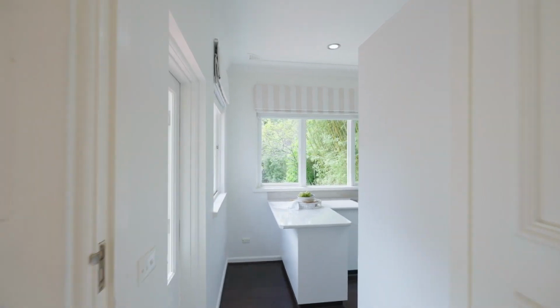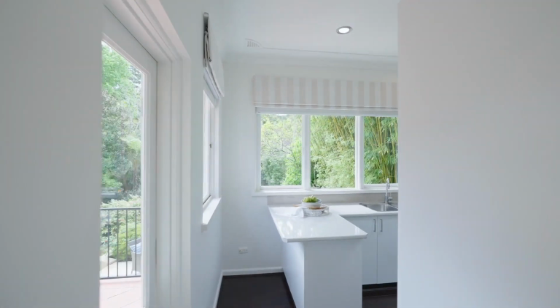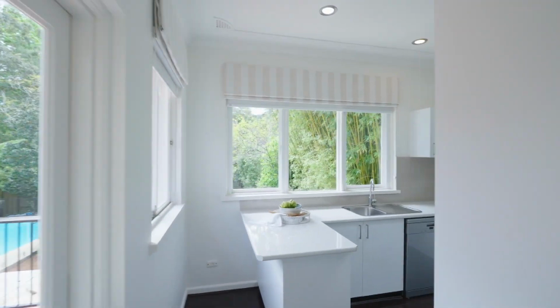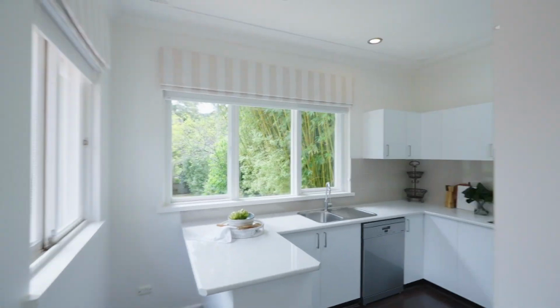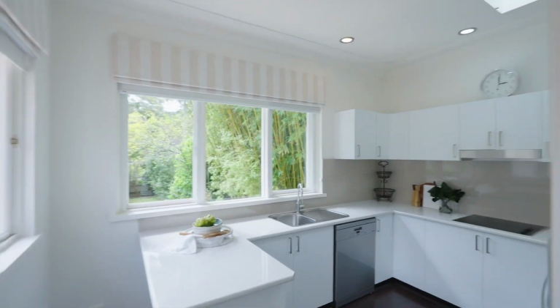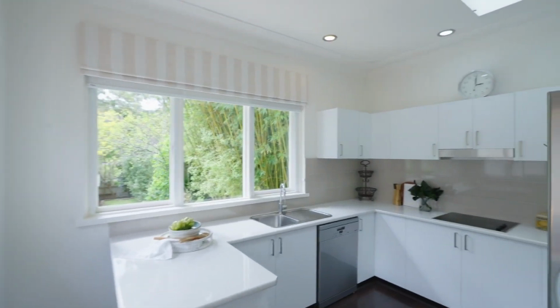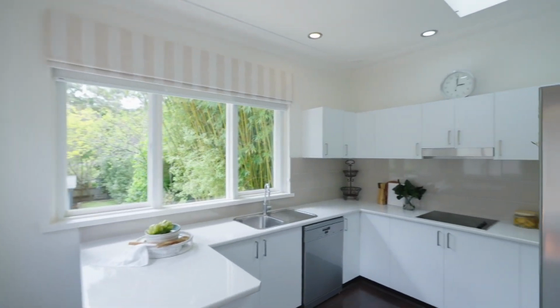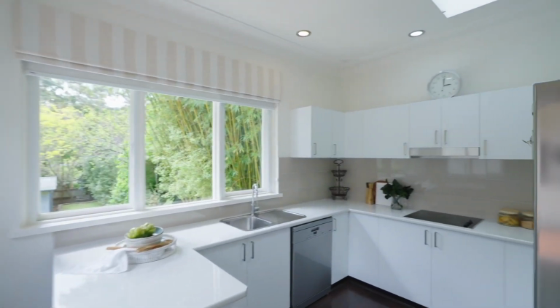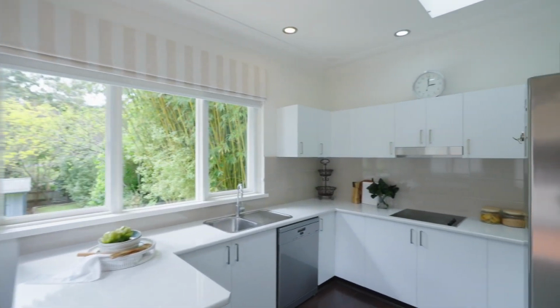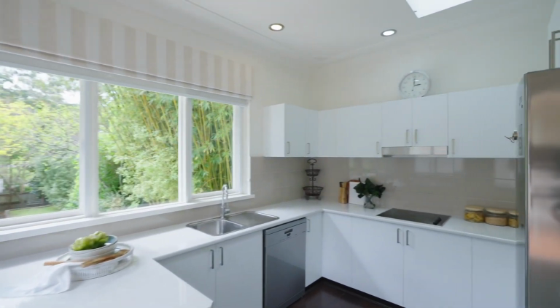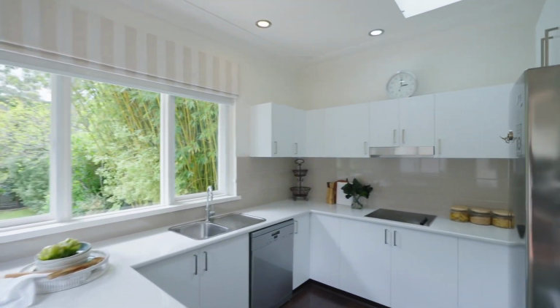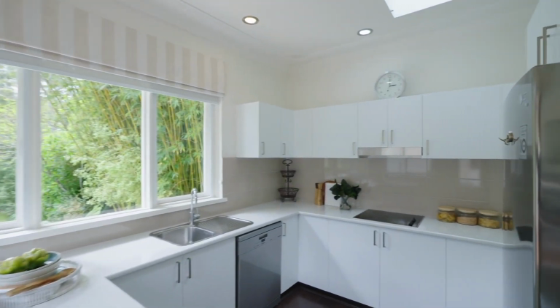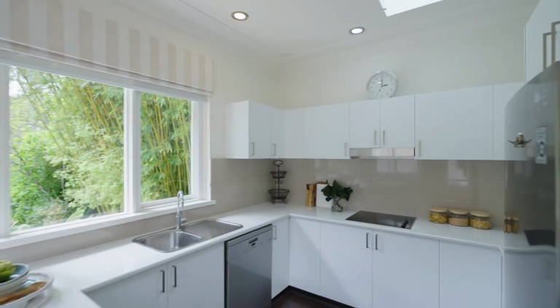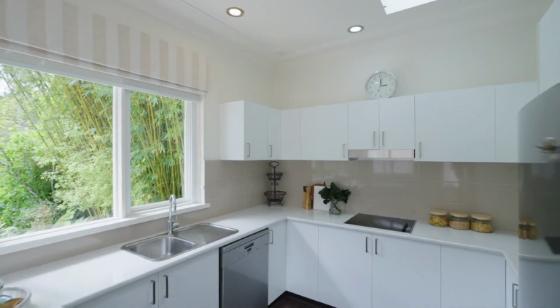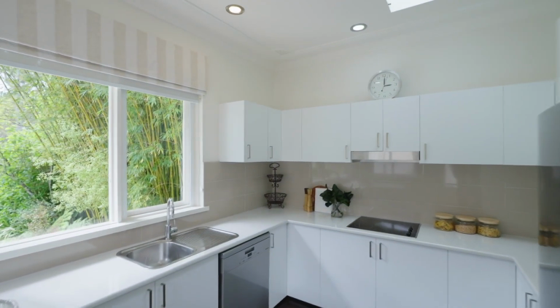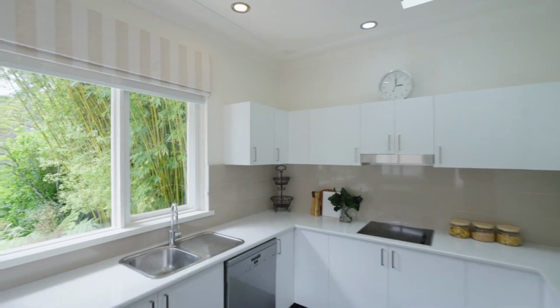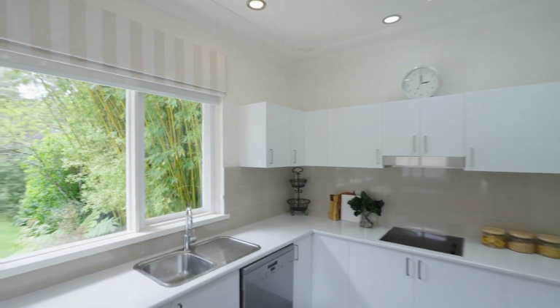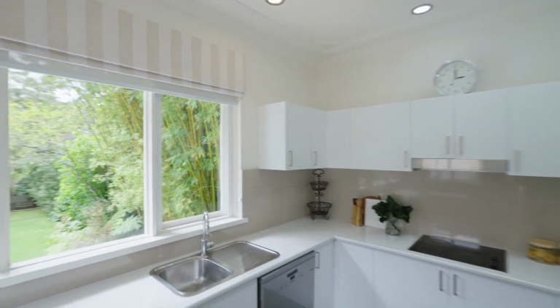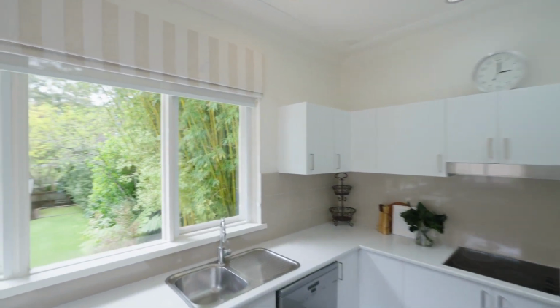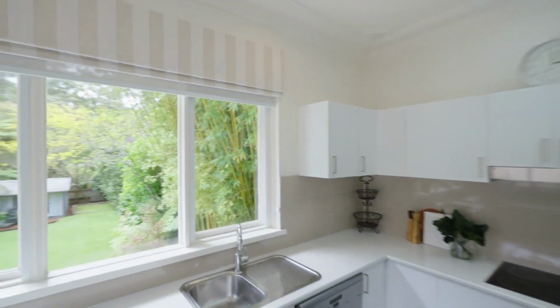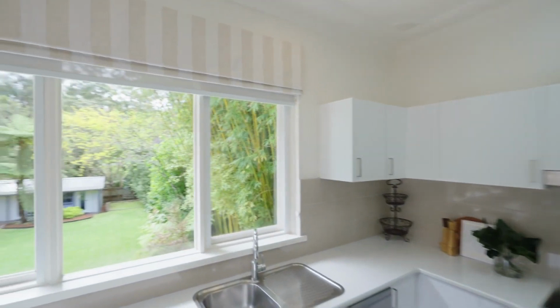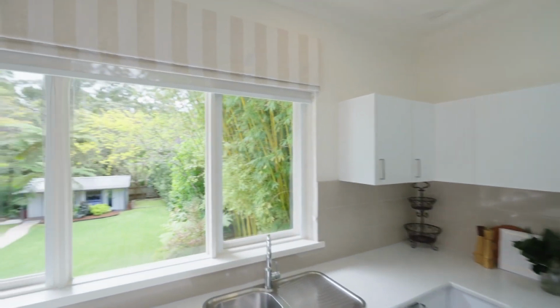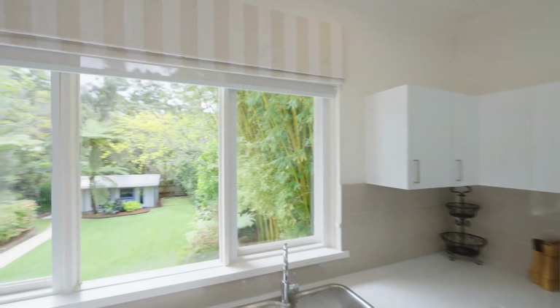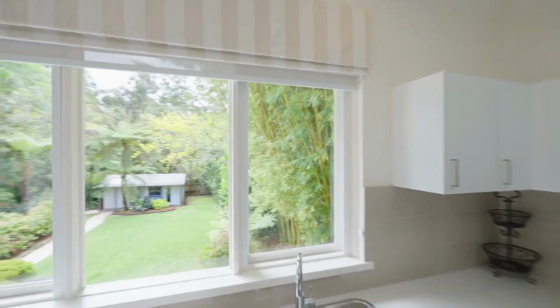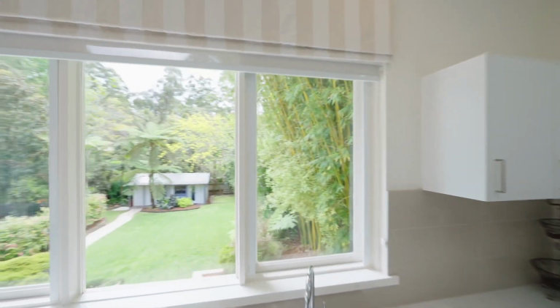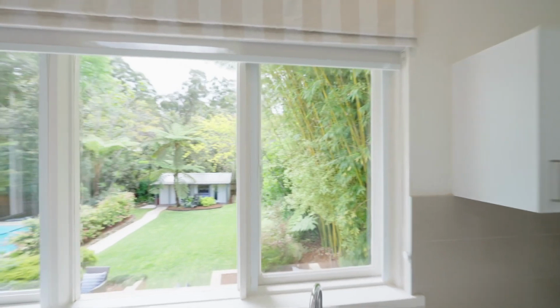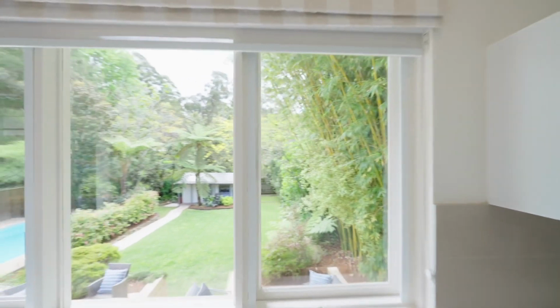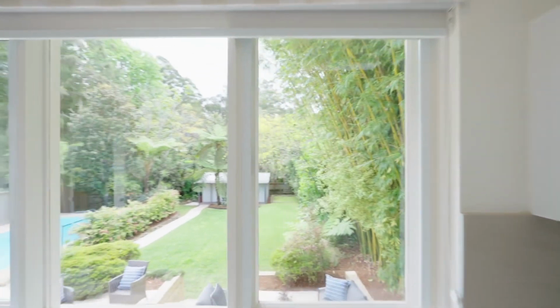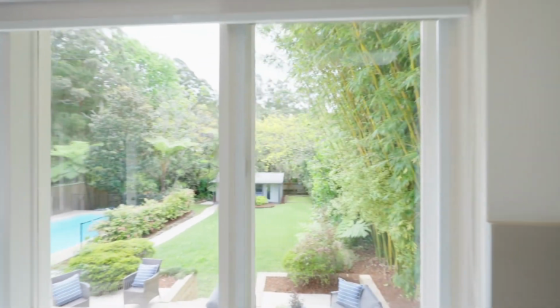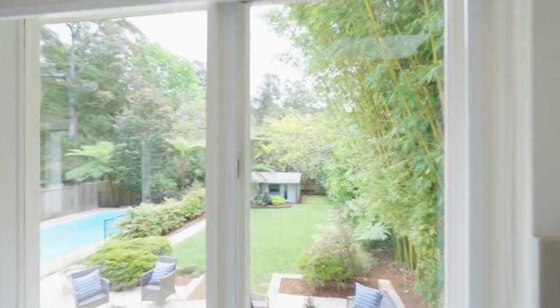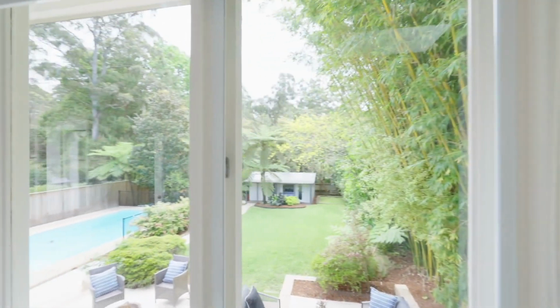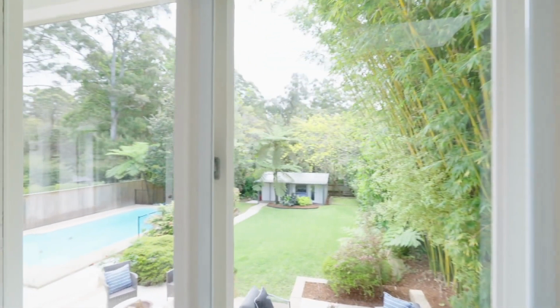Light and bright — I'm sure you'll love this kitchen as much as I do, with its view and aspect over the backyard.